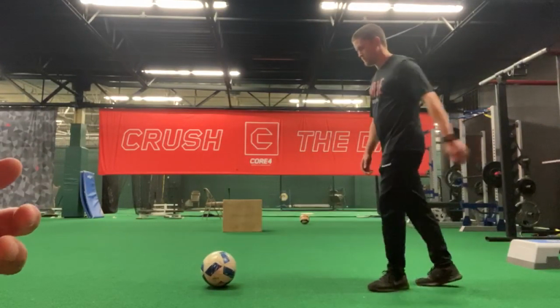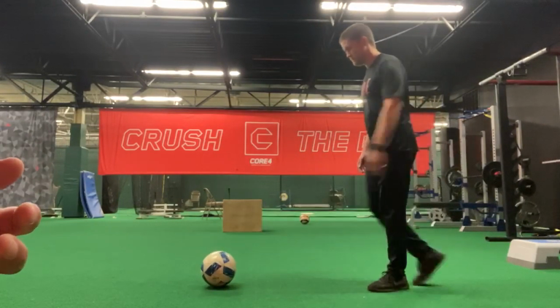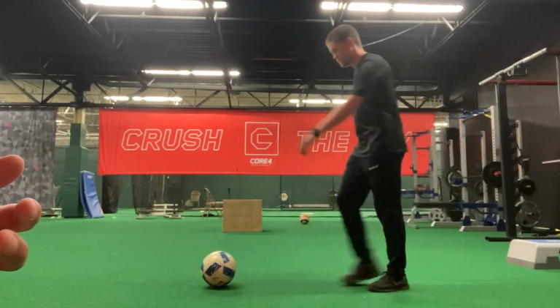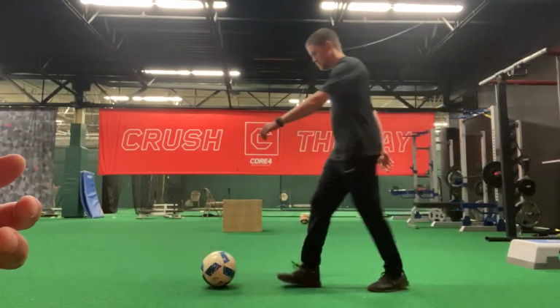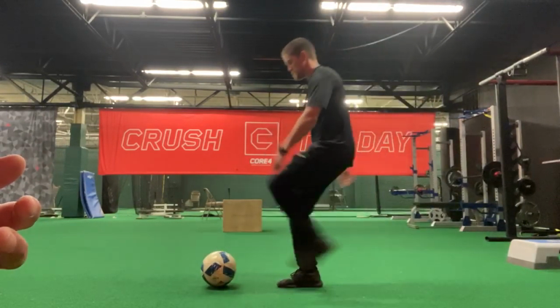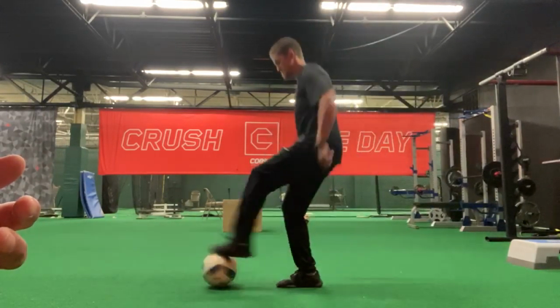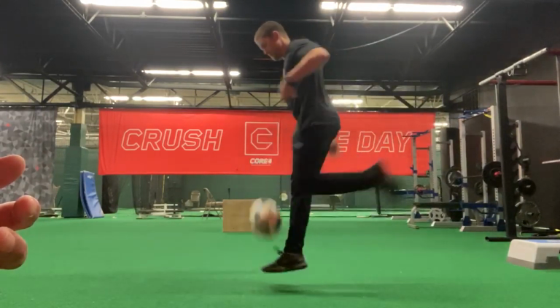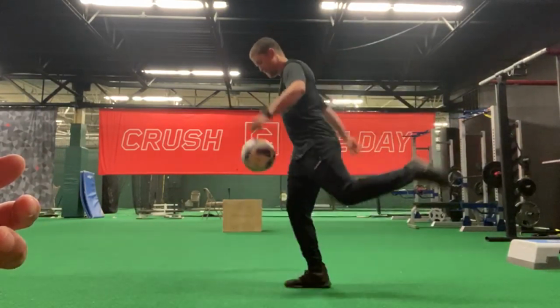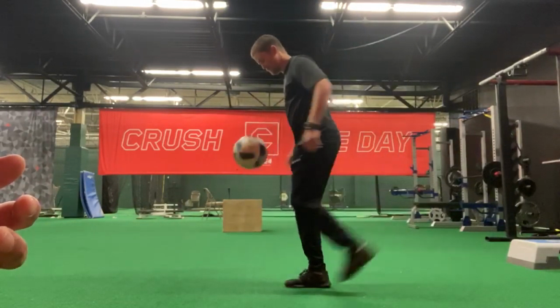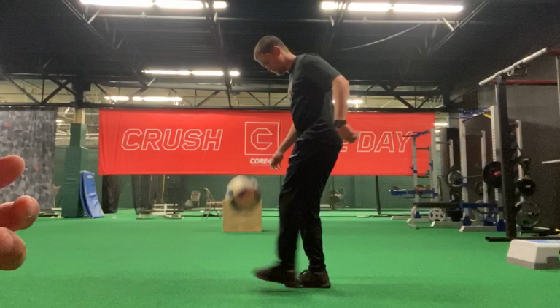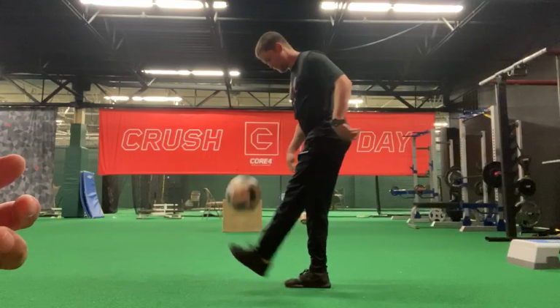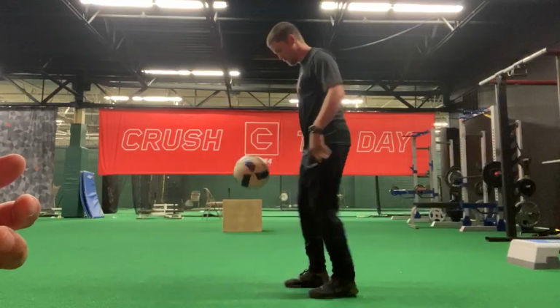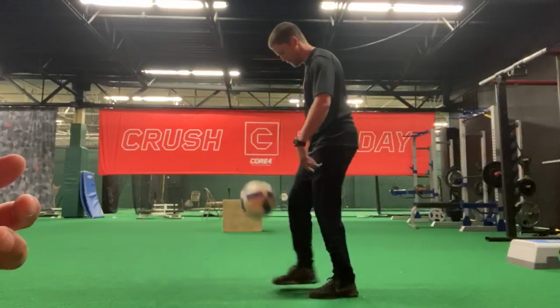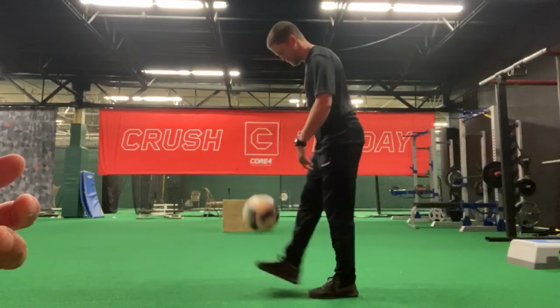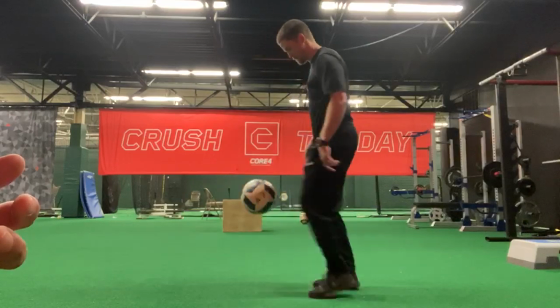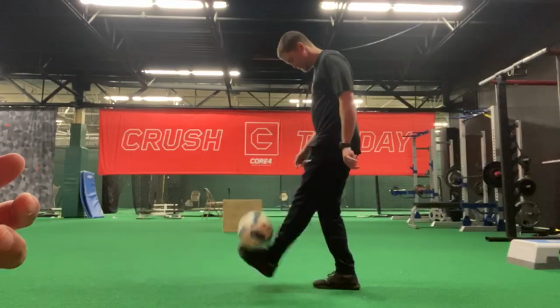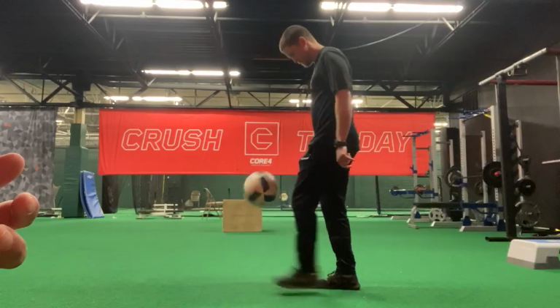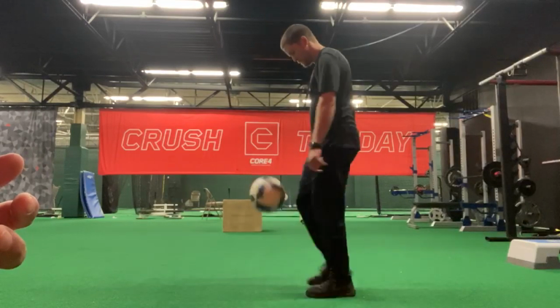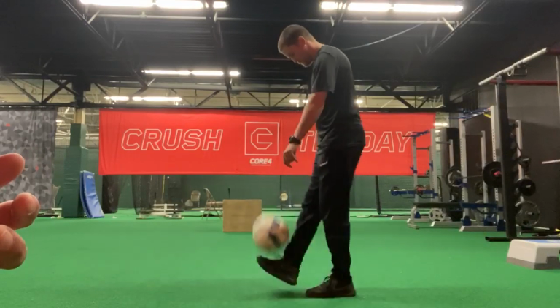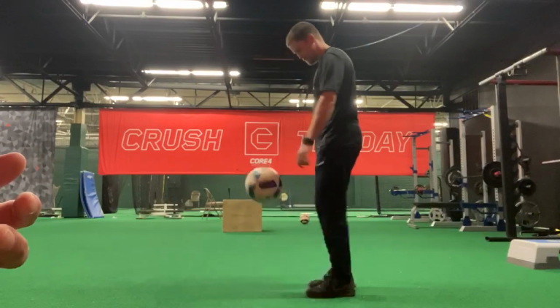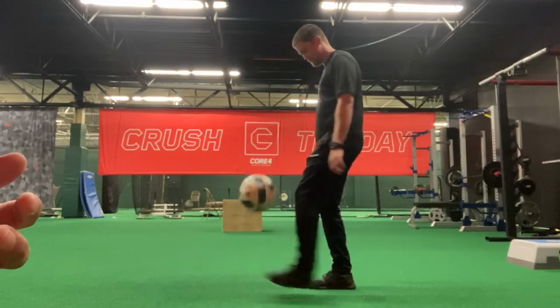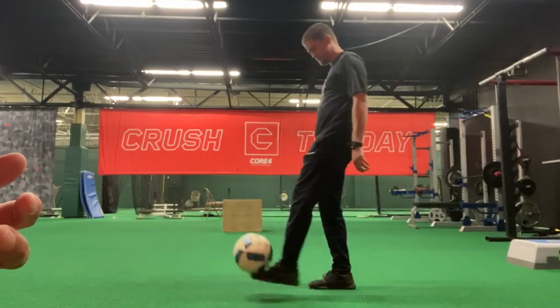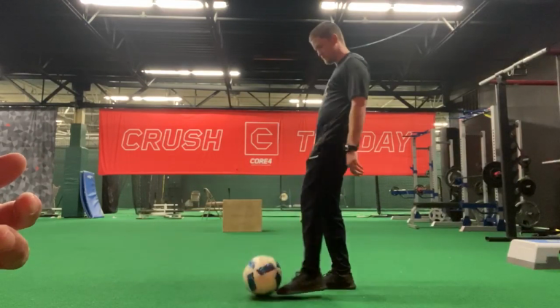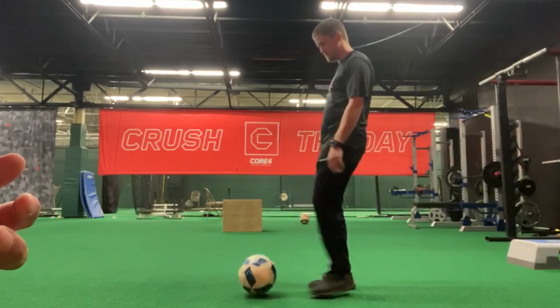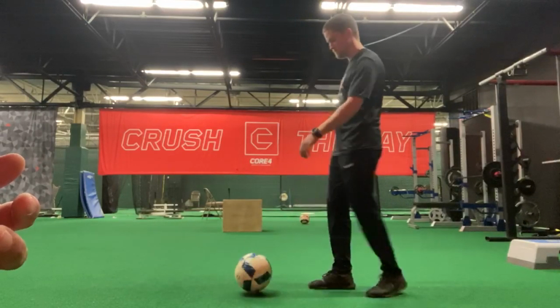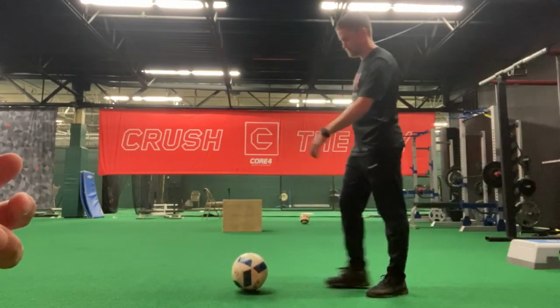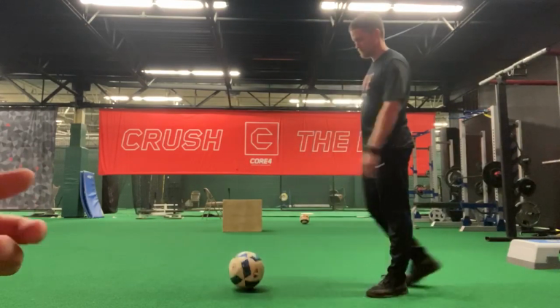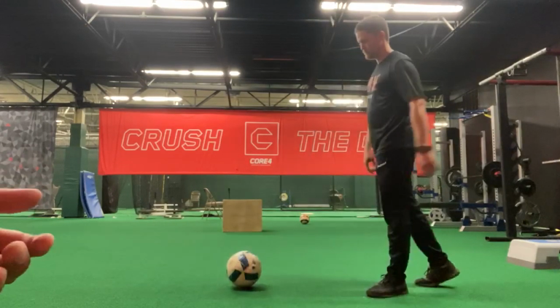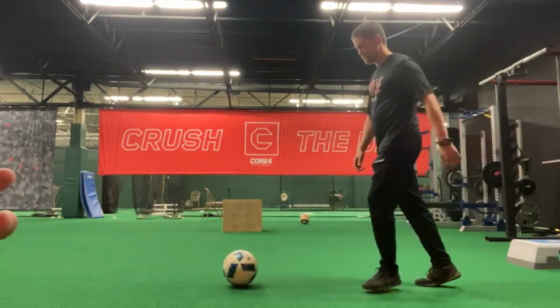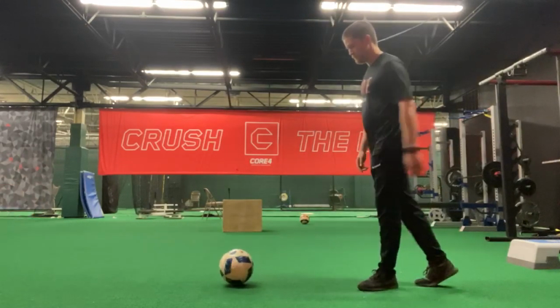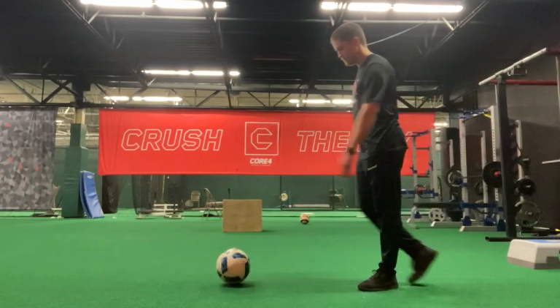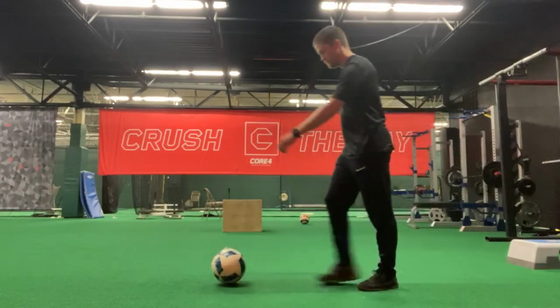So one more time: he's taking the bottom of his foot, dragging it back to the other foot, and then taking a little hop and flicking the ball up.